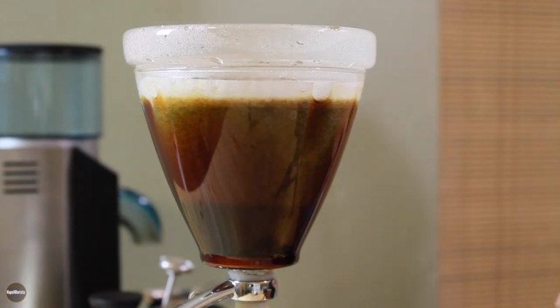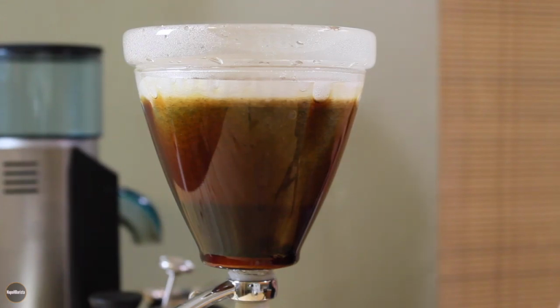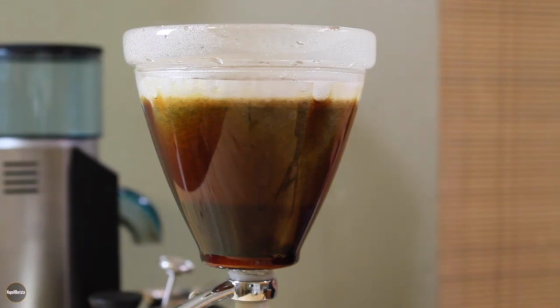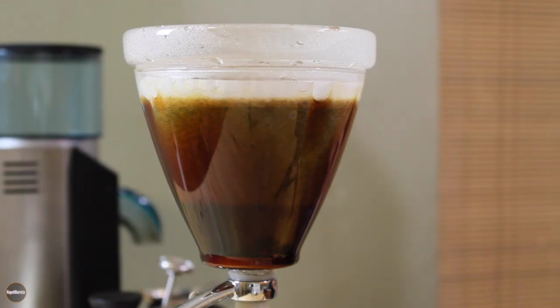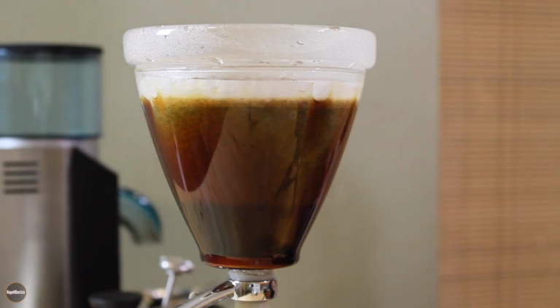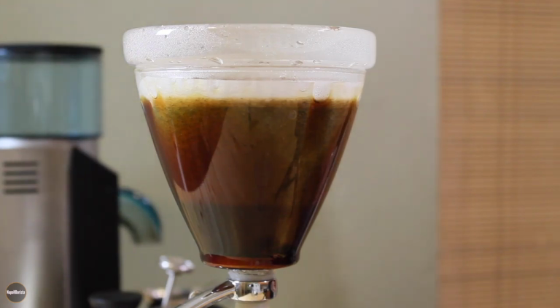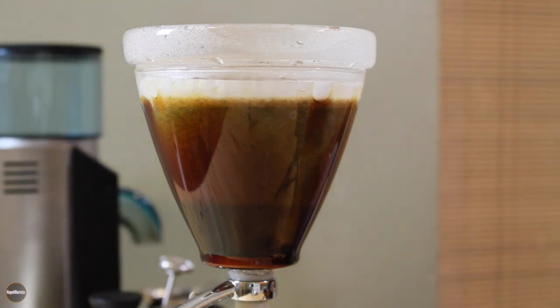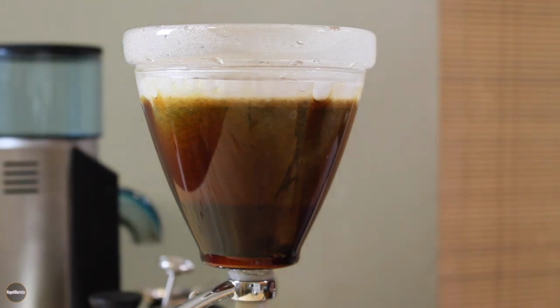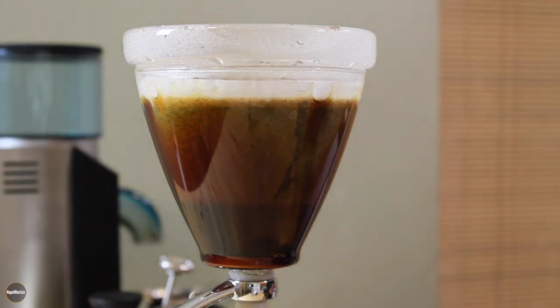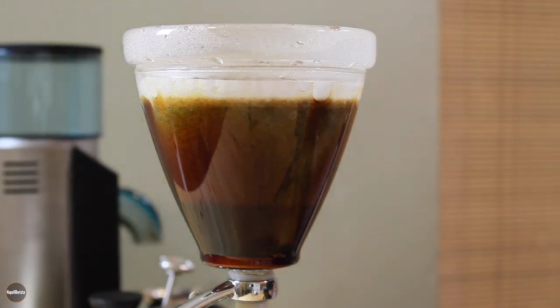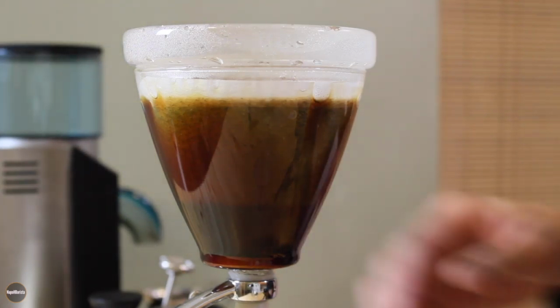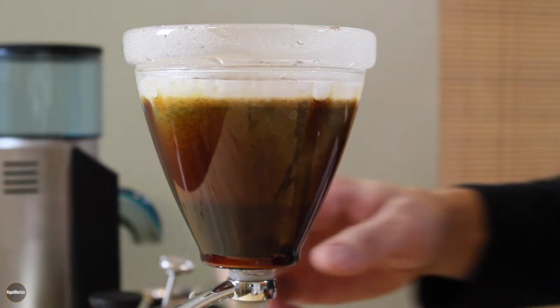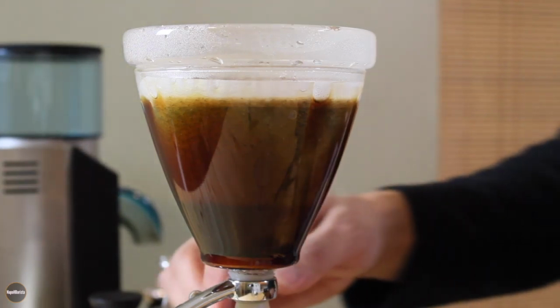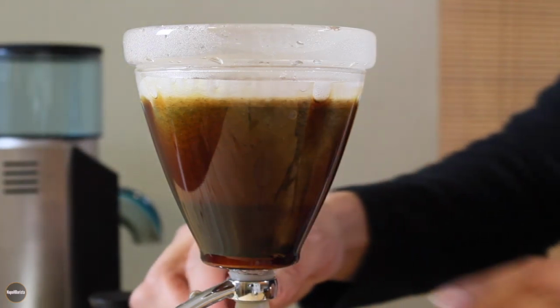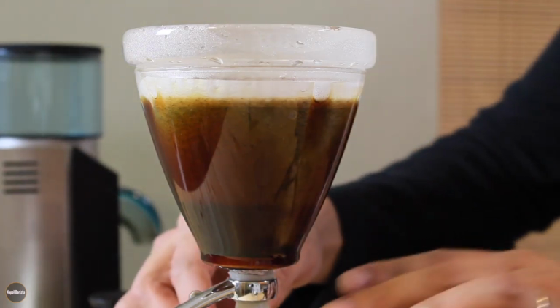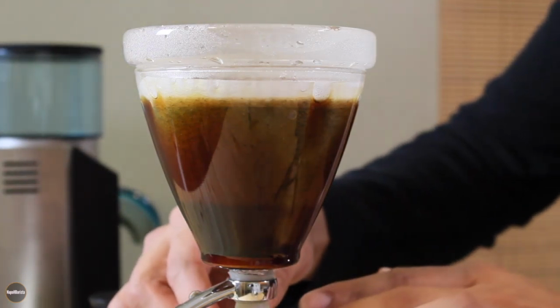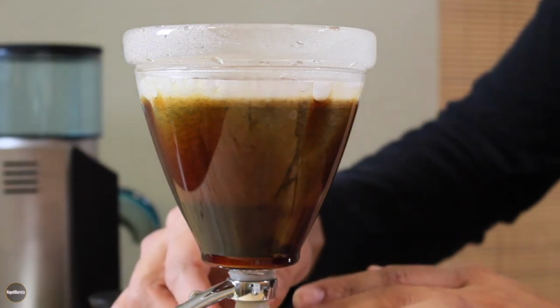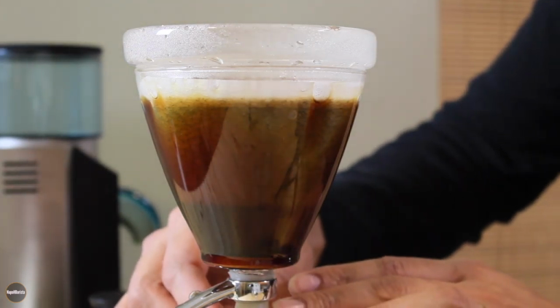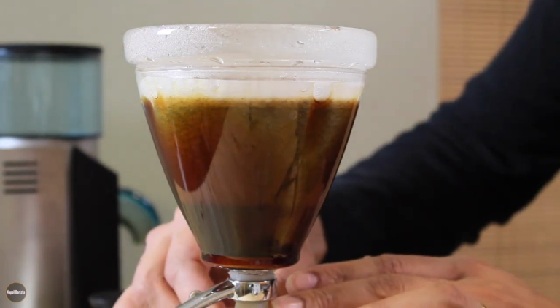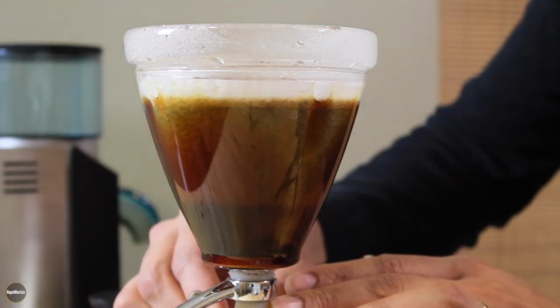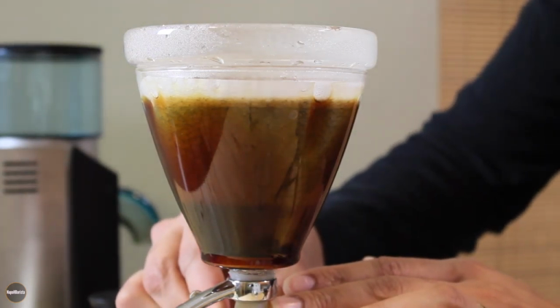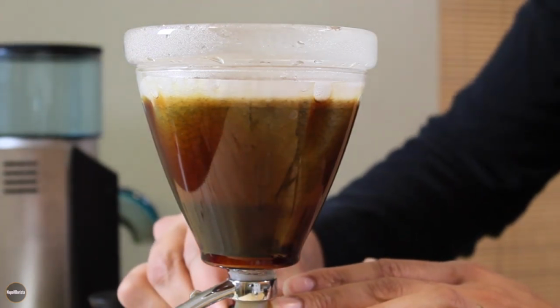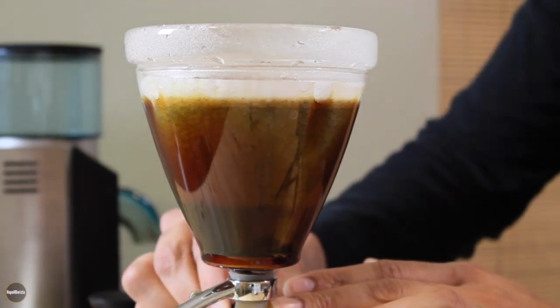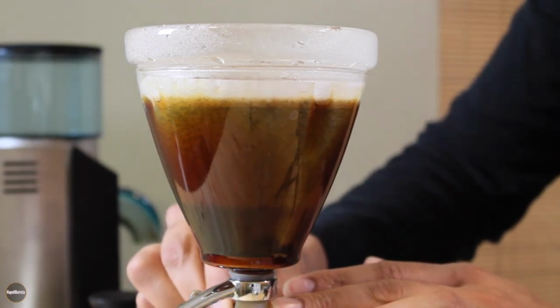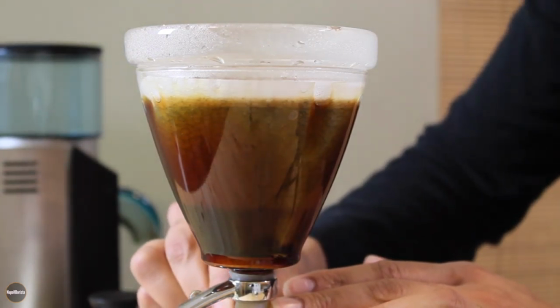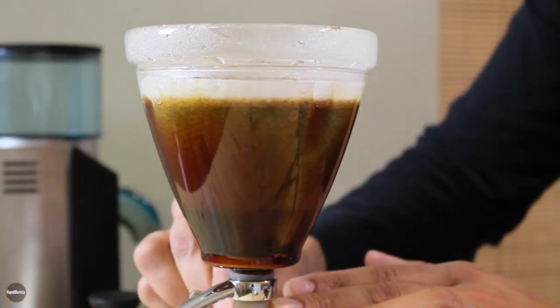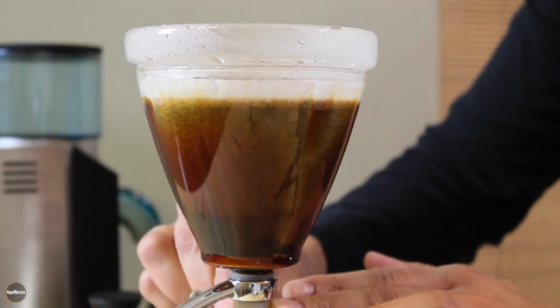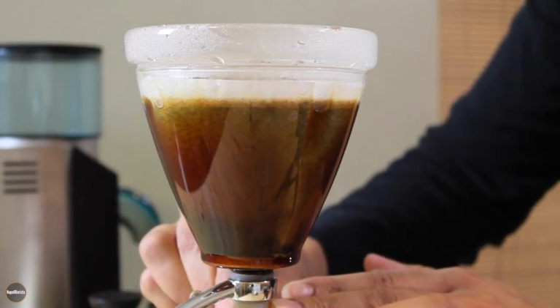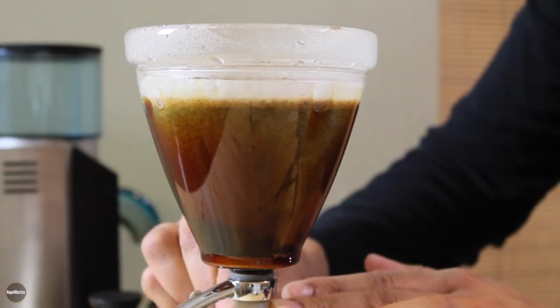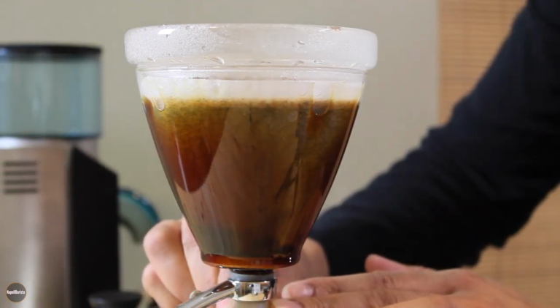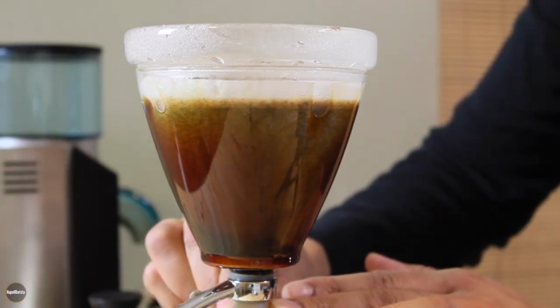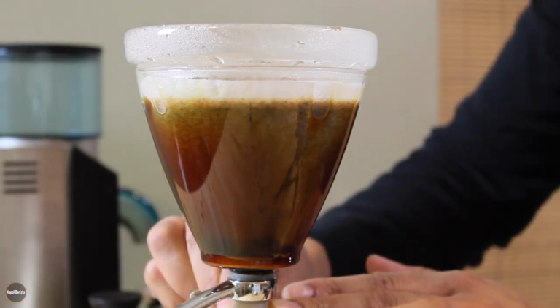We just hit three minutes. It's time to open the valve and let the coffee drain out.